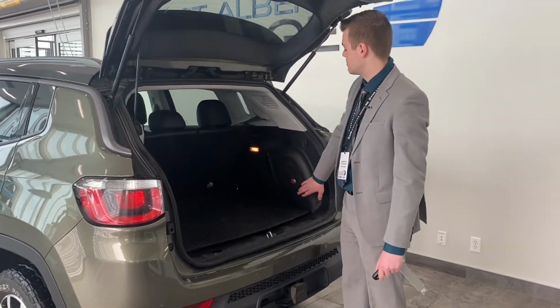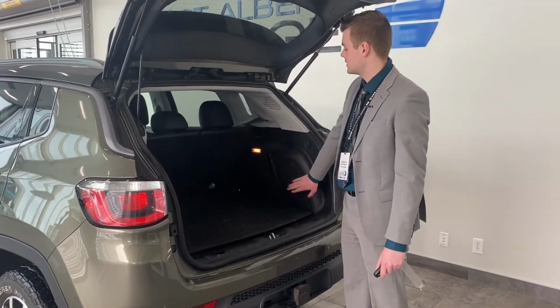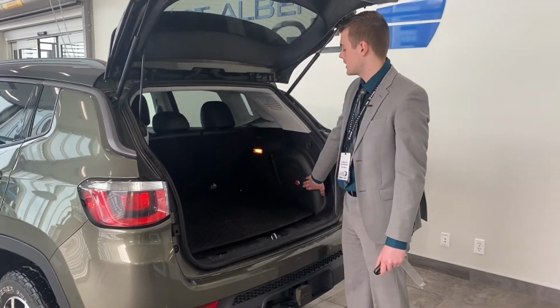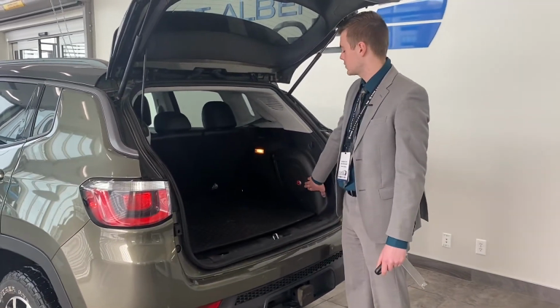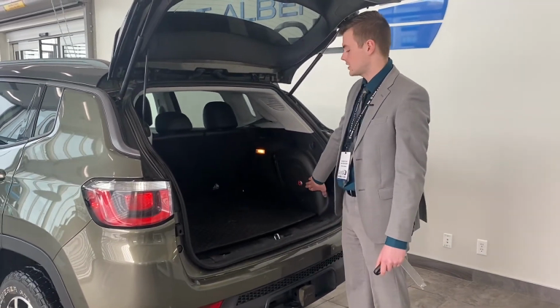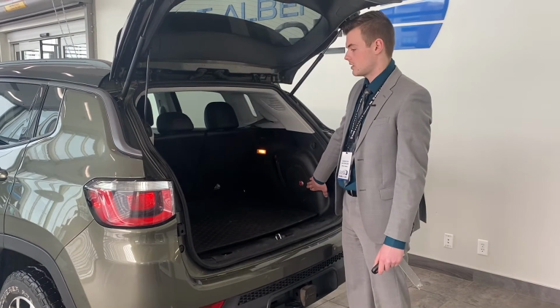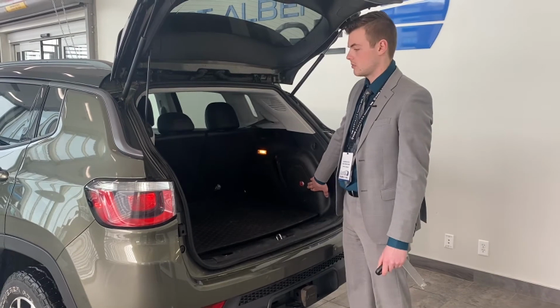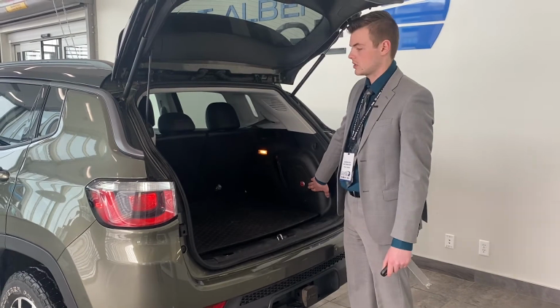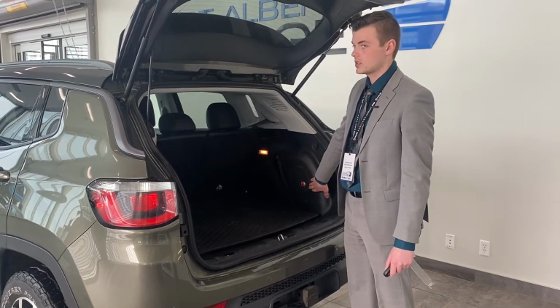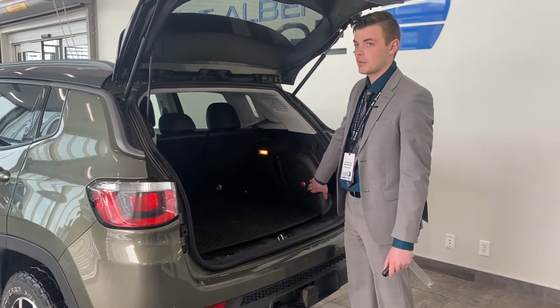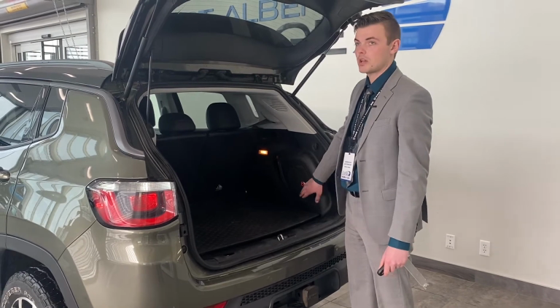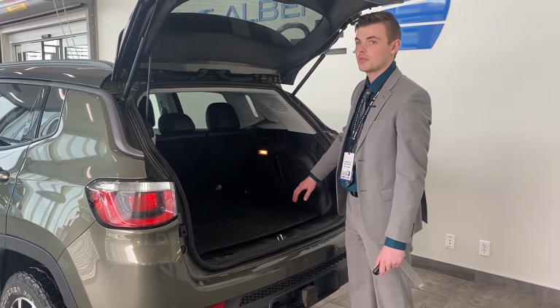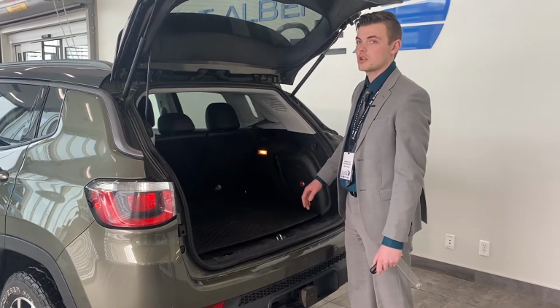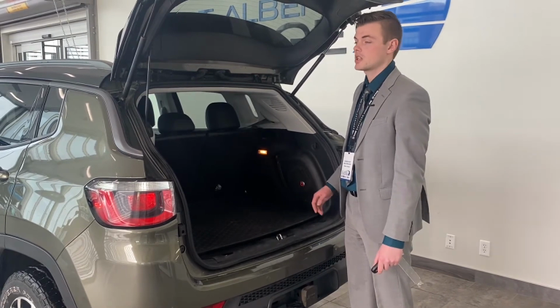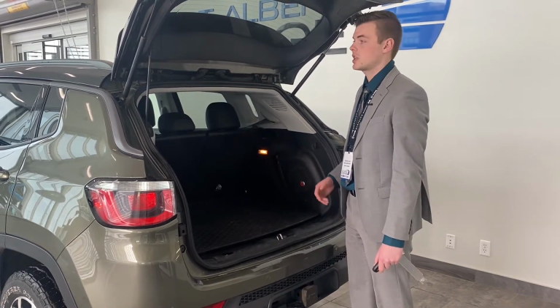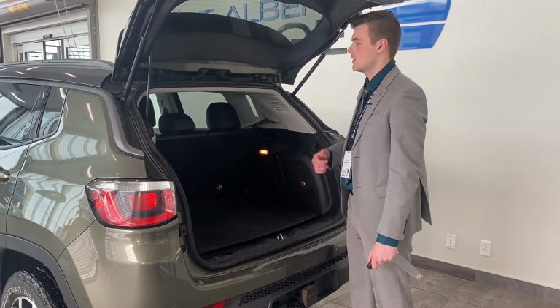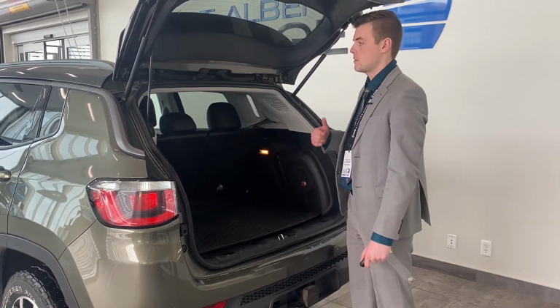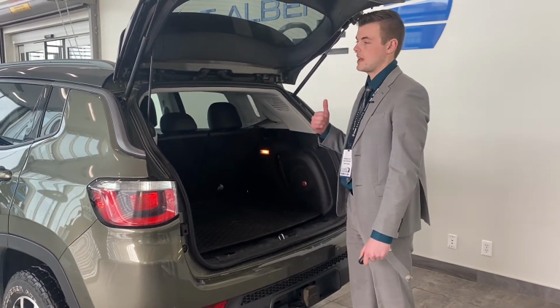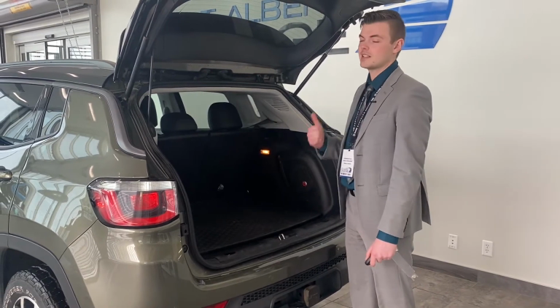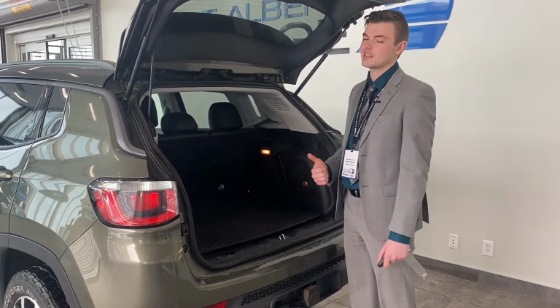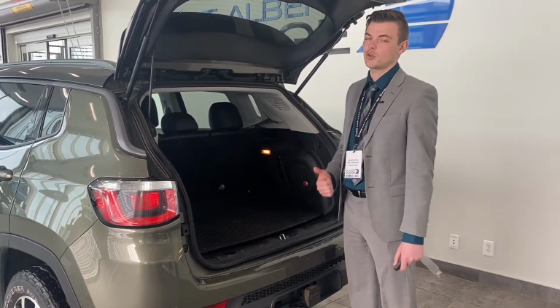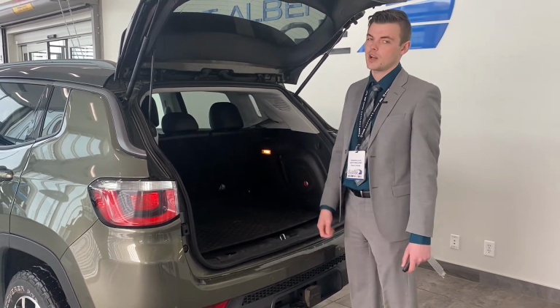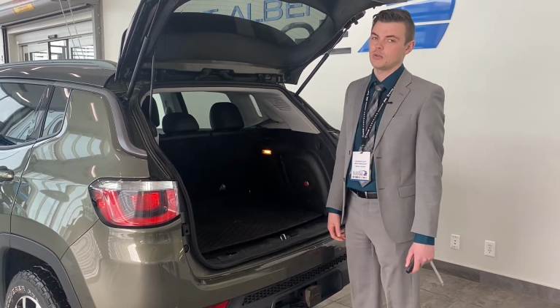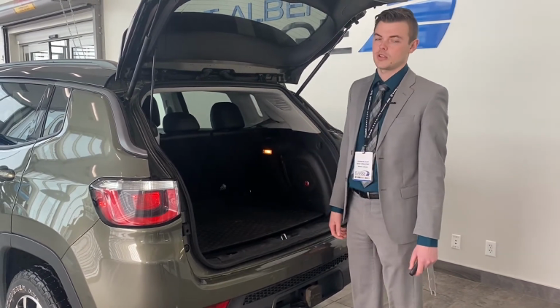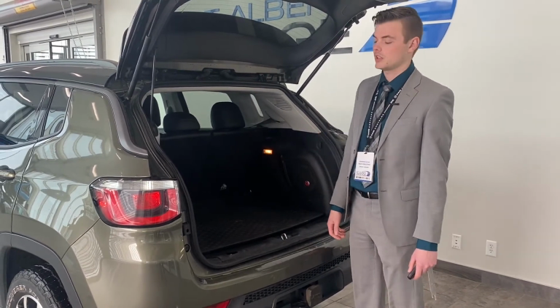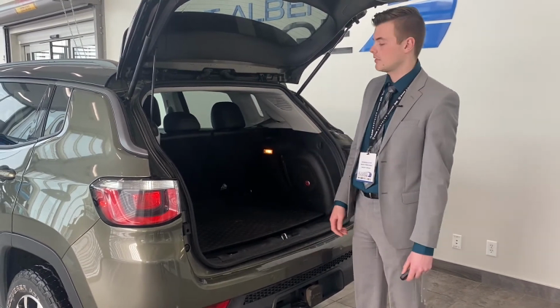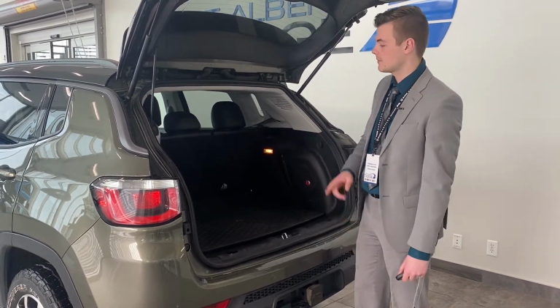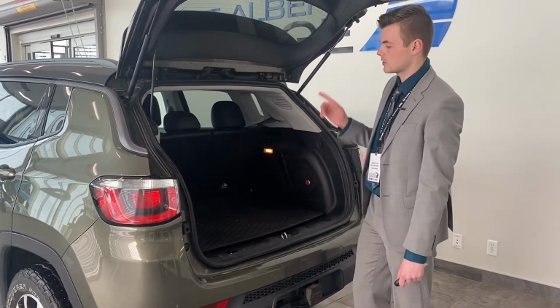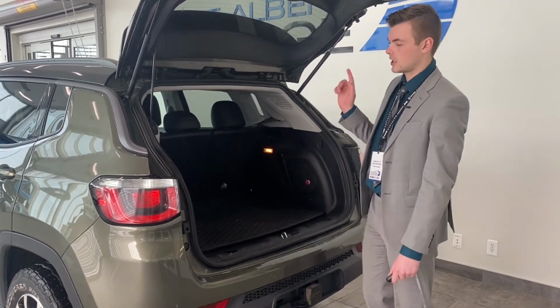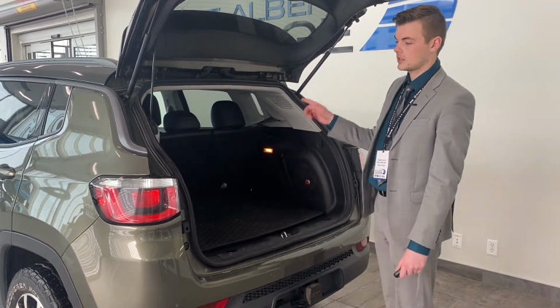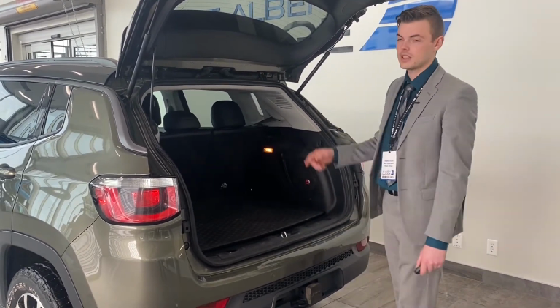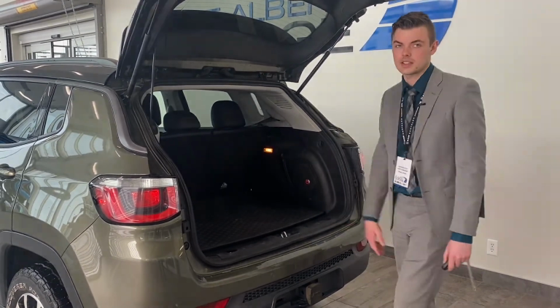Beats sound system, which is an upgraded version — the bass is incredible. You're going to love it. Let's check out the inside.